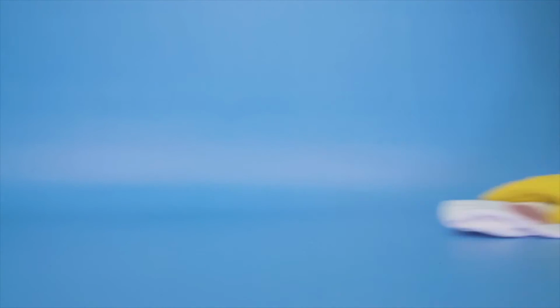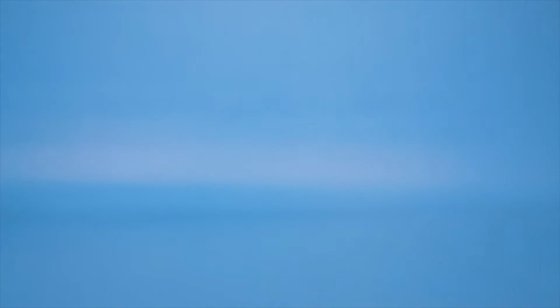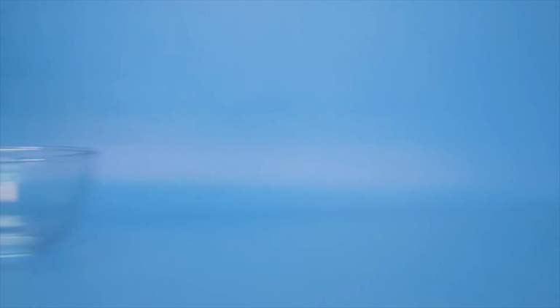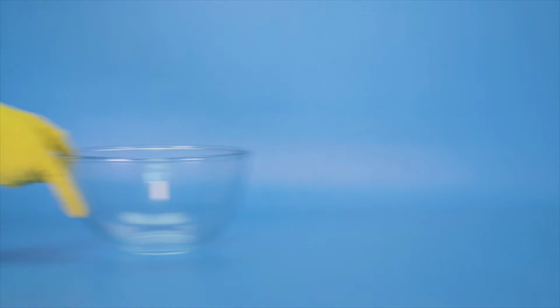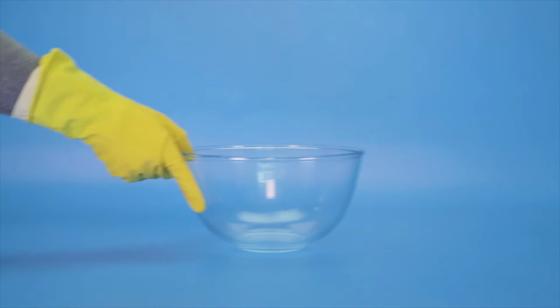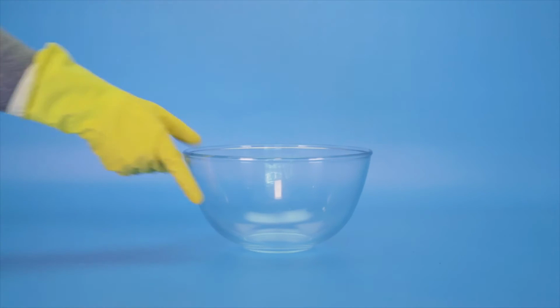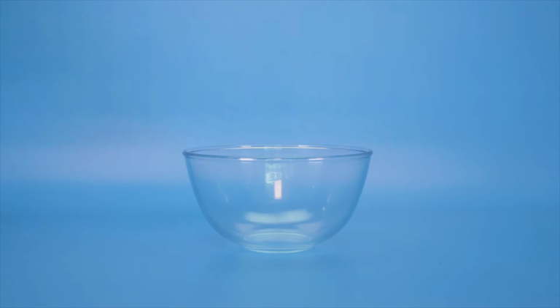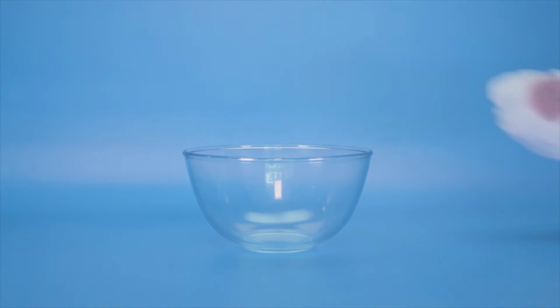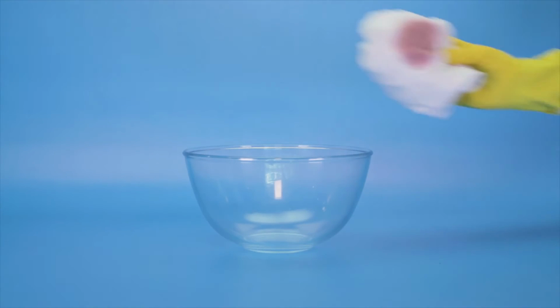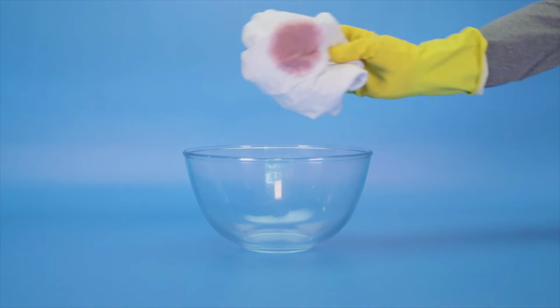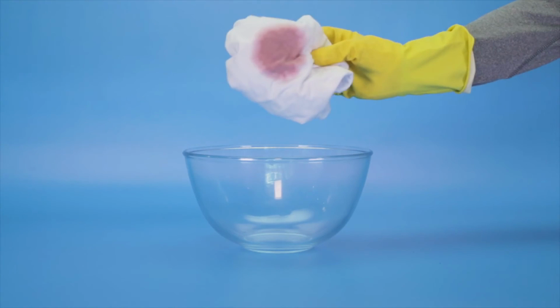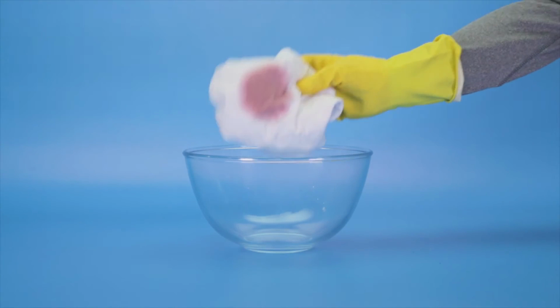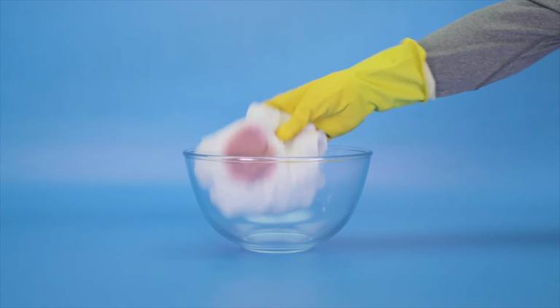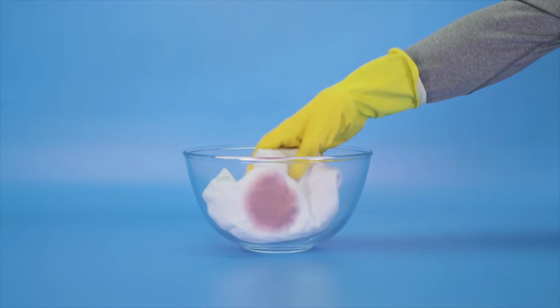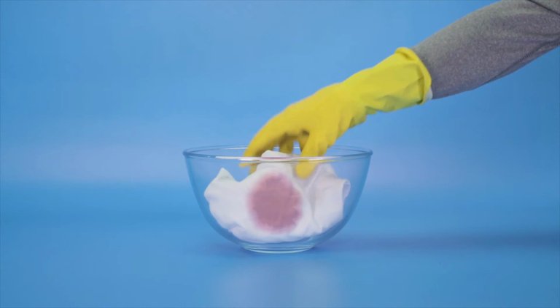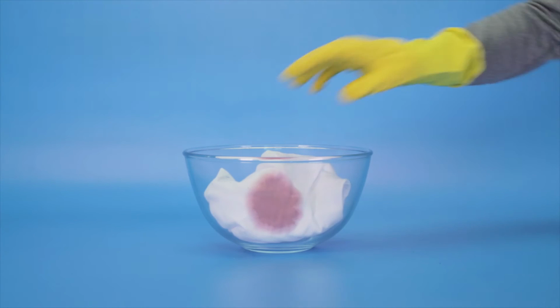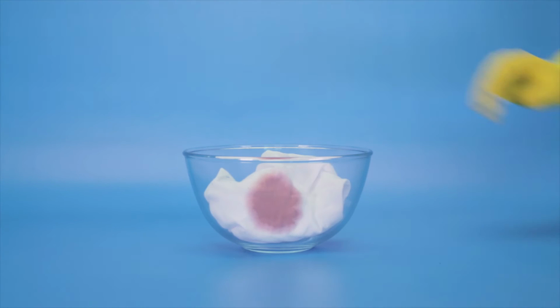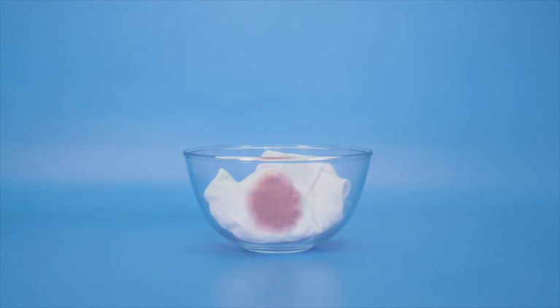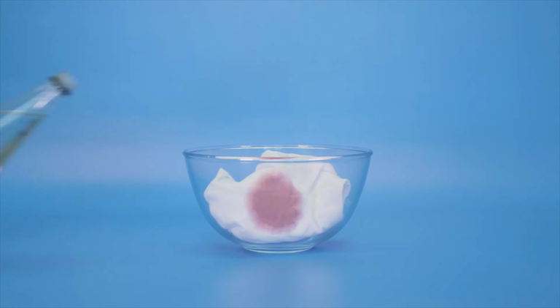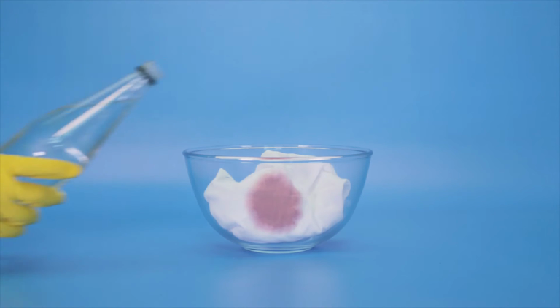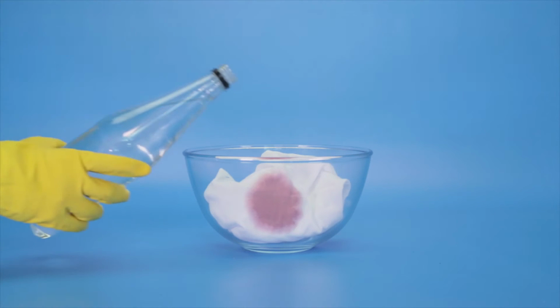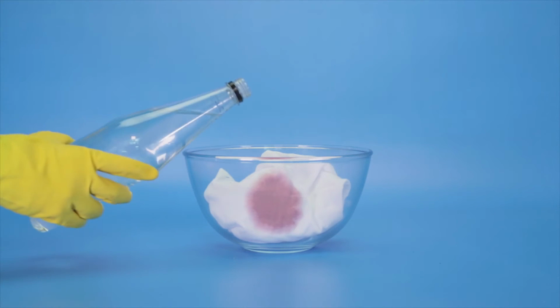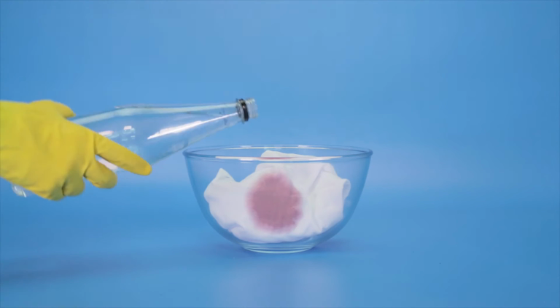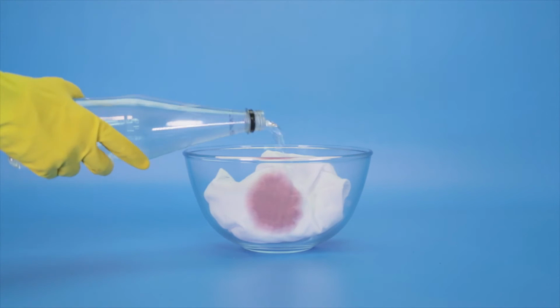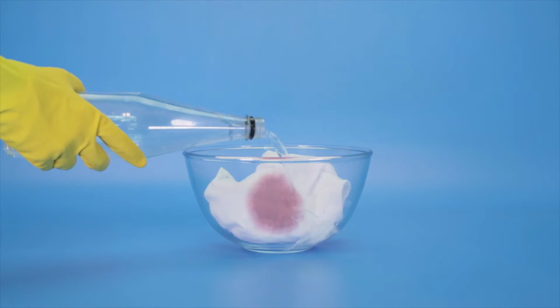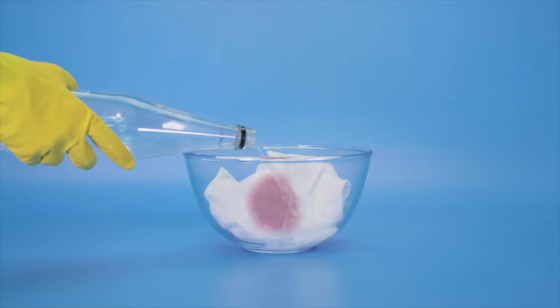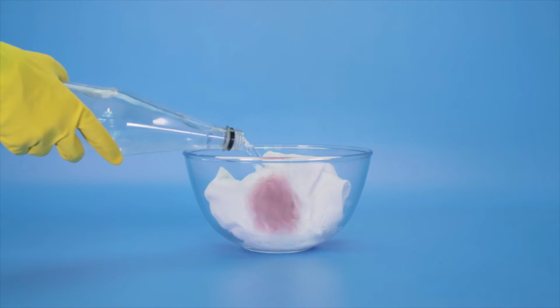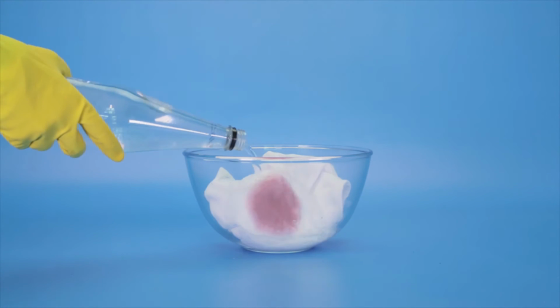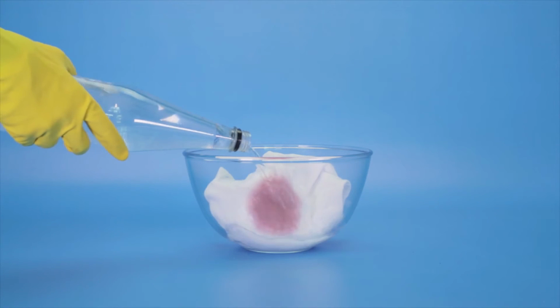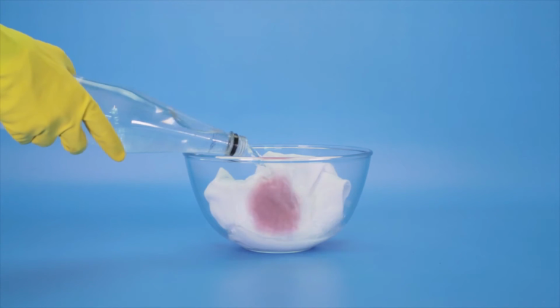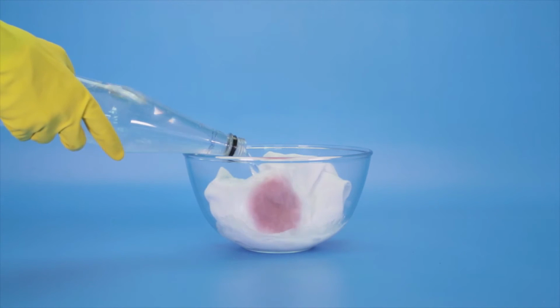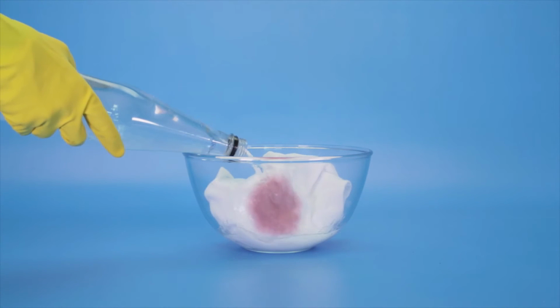If it's a larger stain, then you can try soaking the garment in white wine or in soda water.